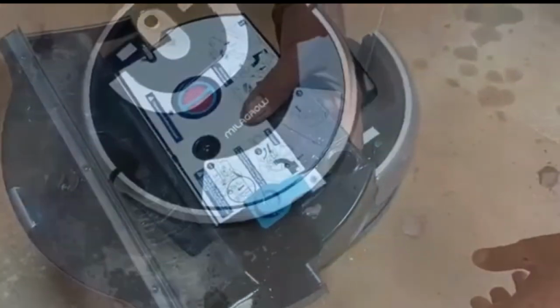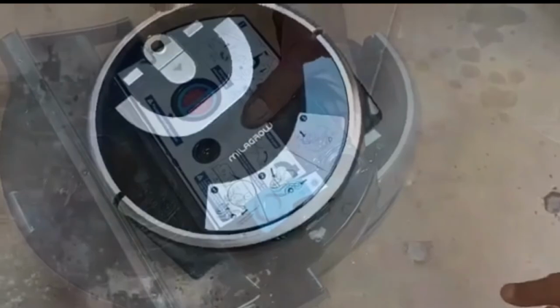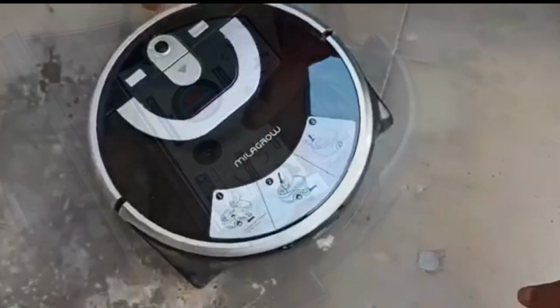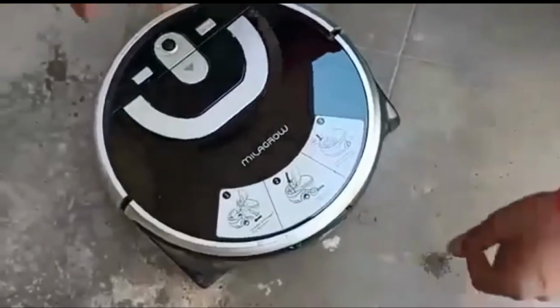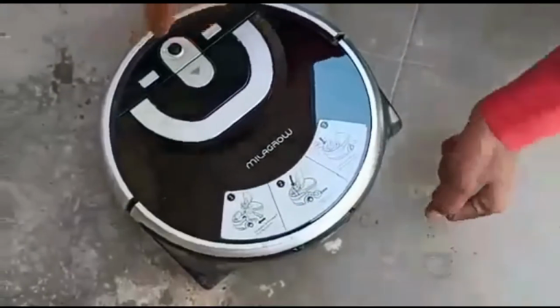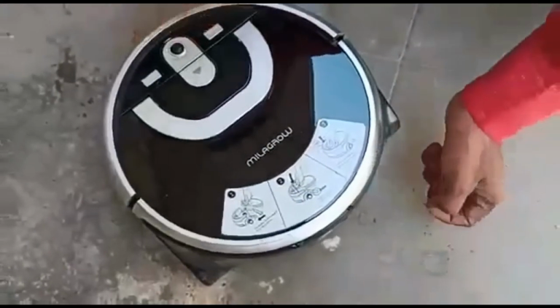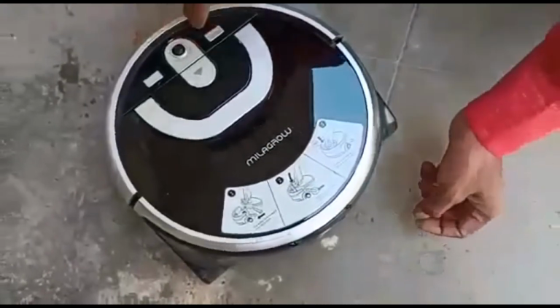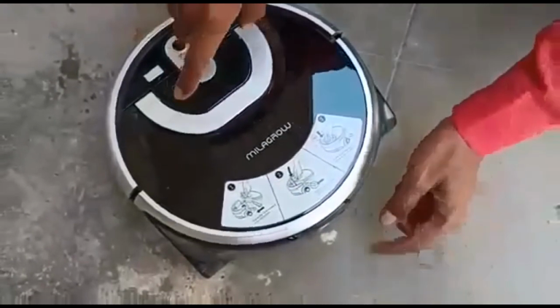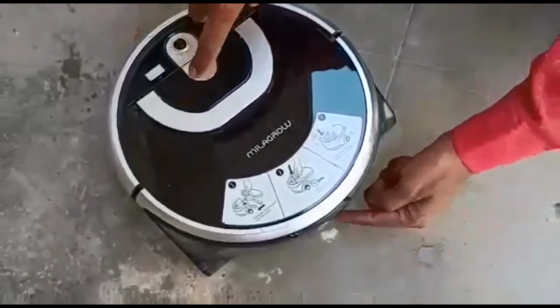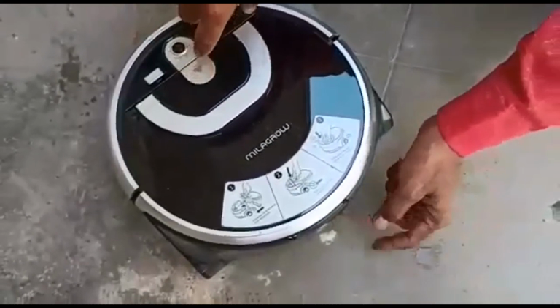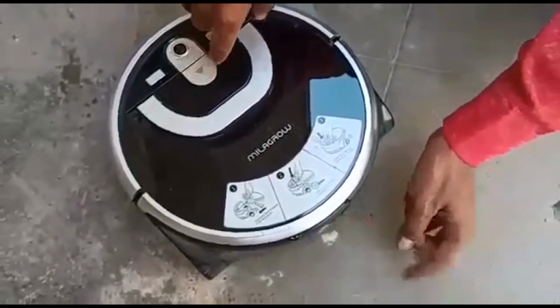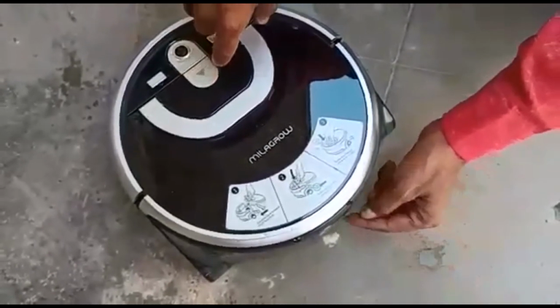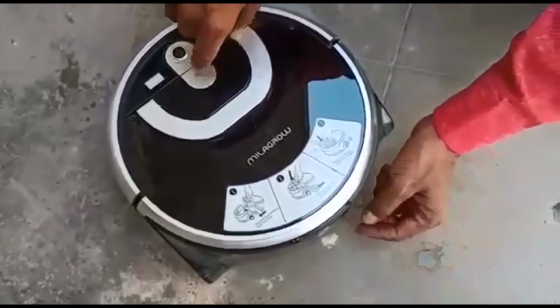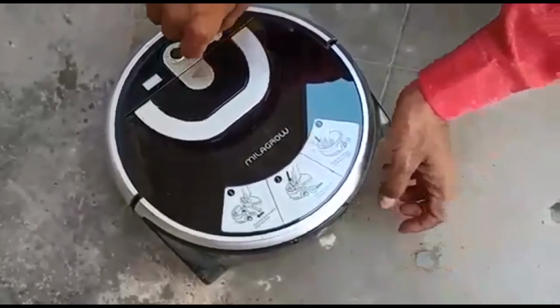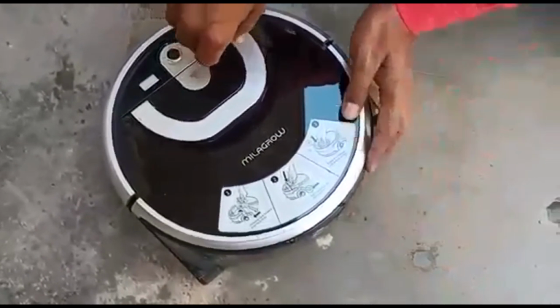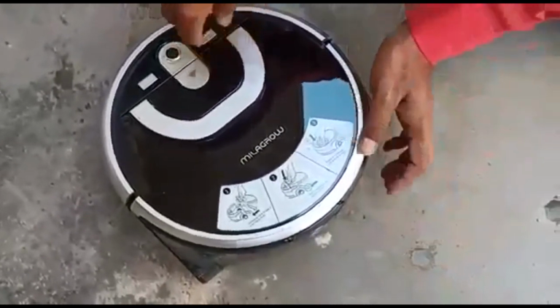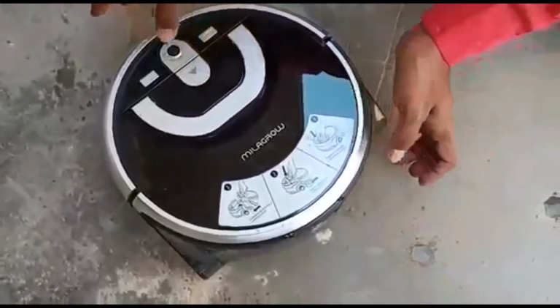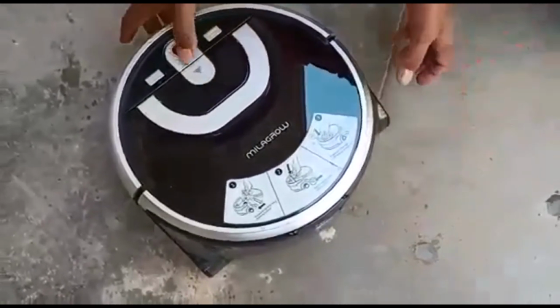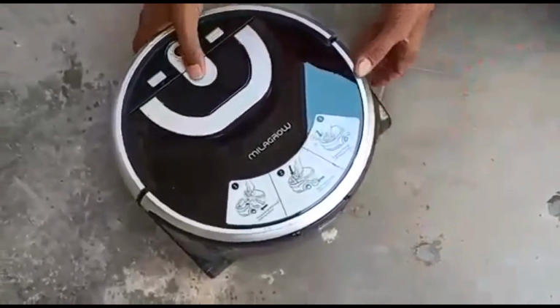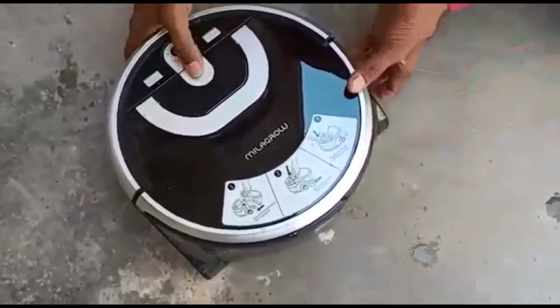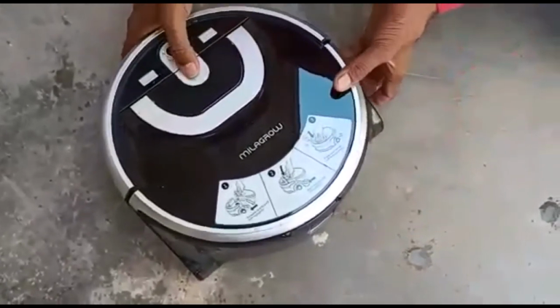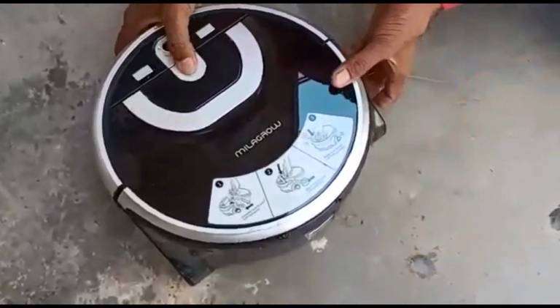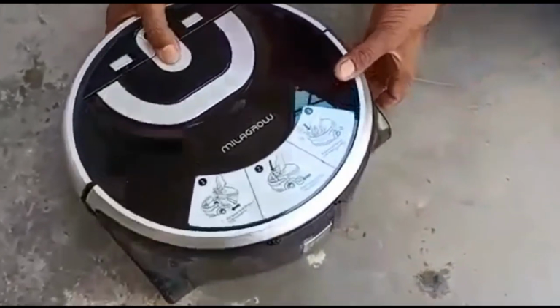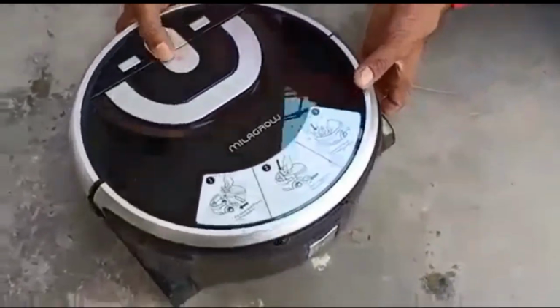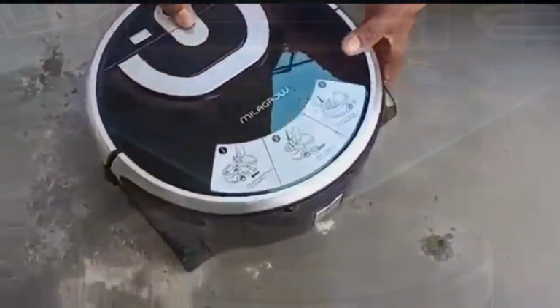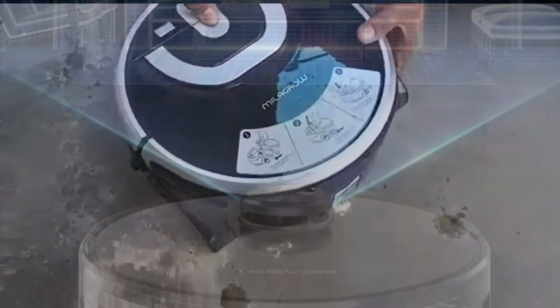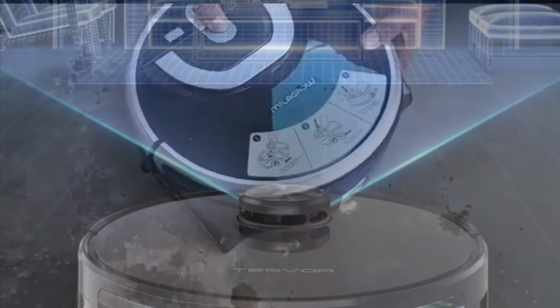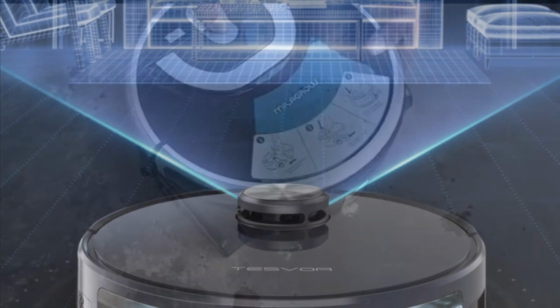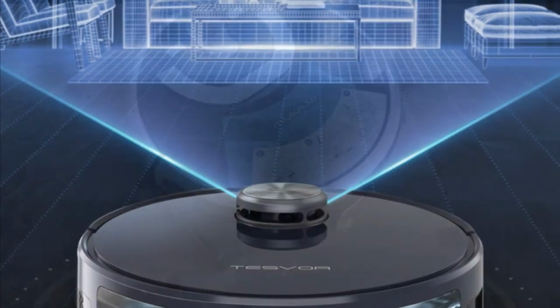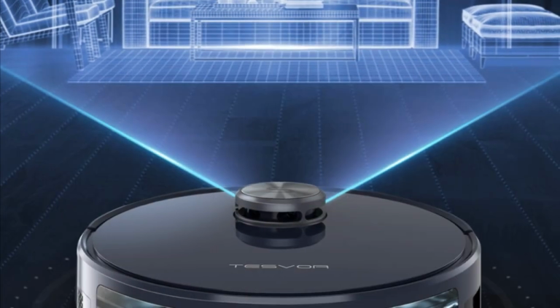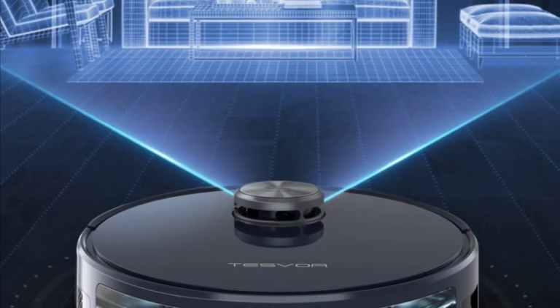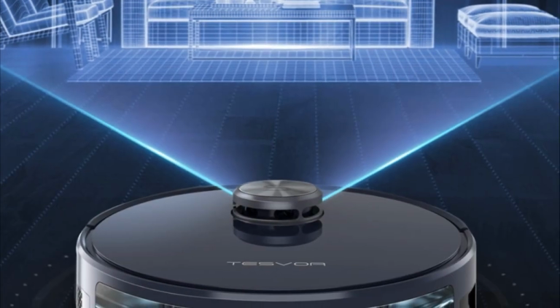Go for a low decibel robotic vacuum cleaner that makes less noise.